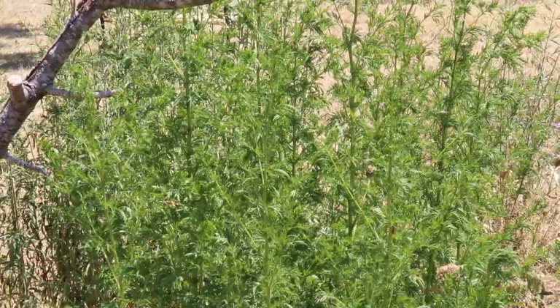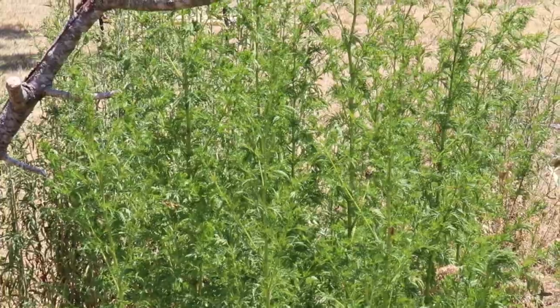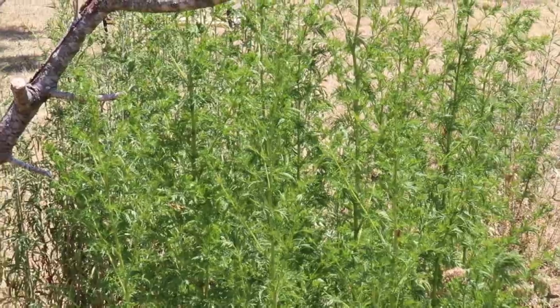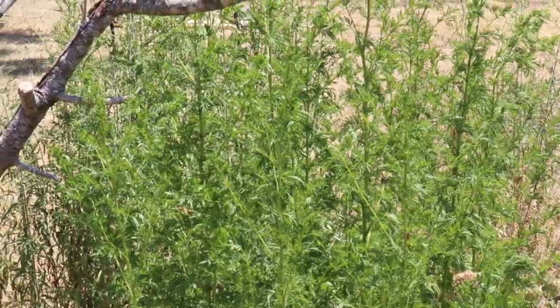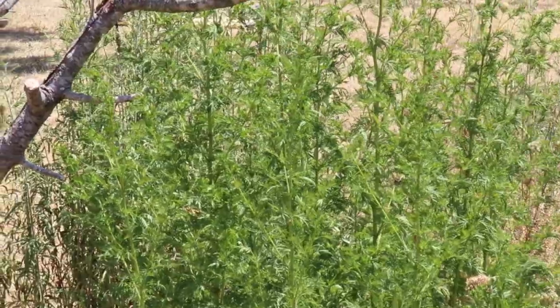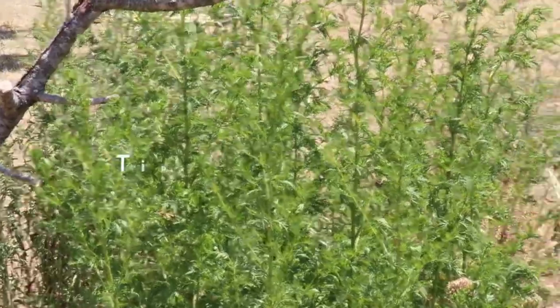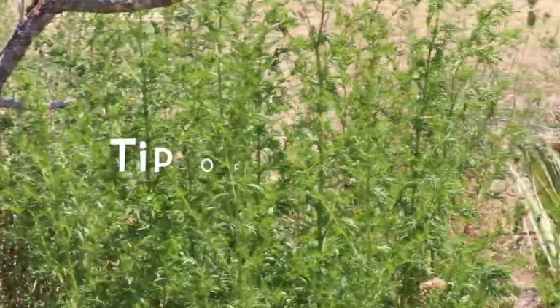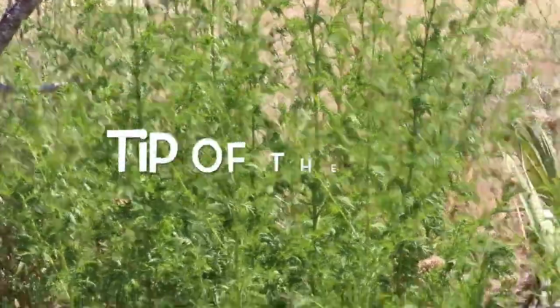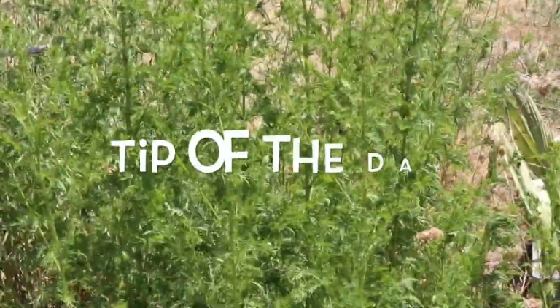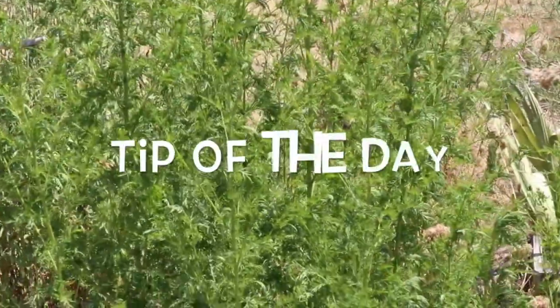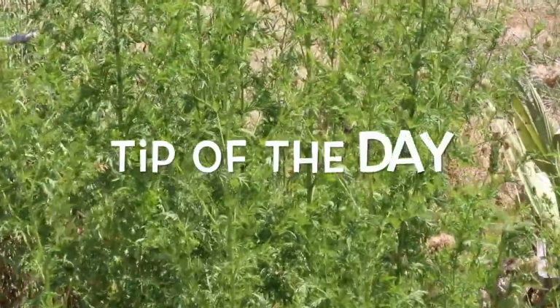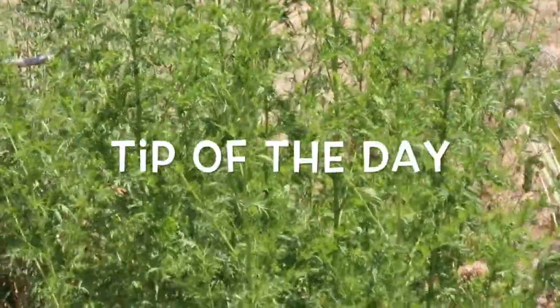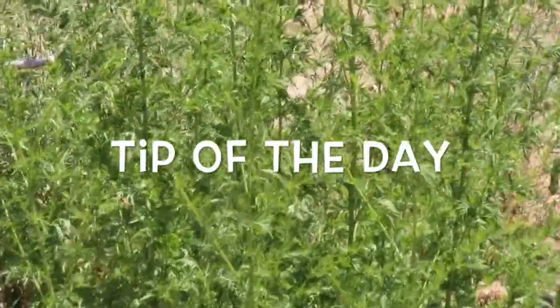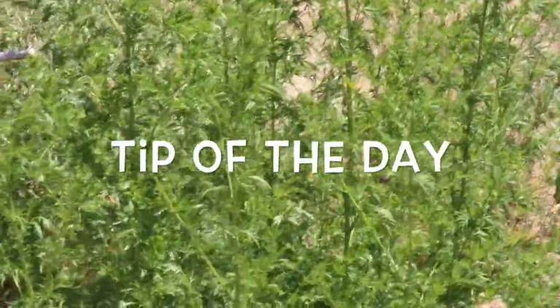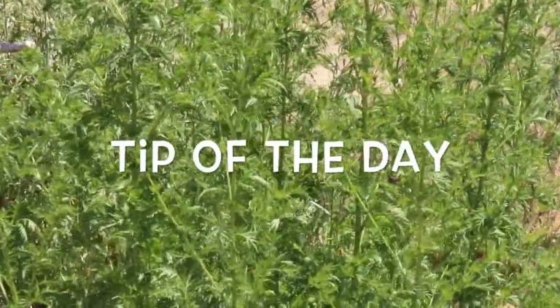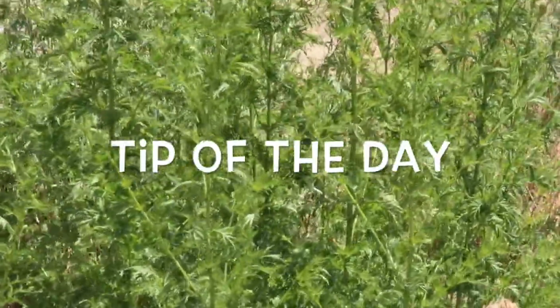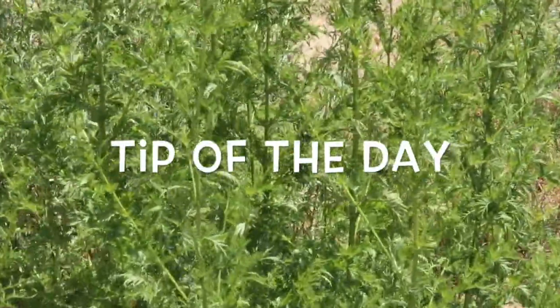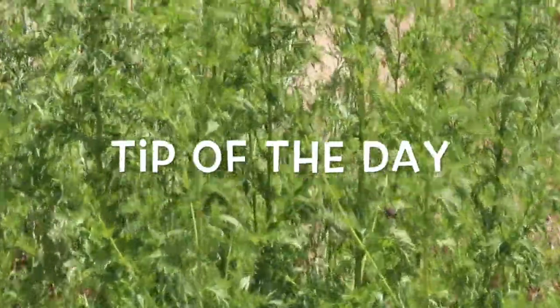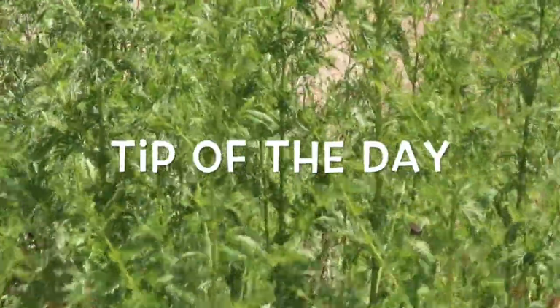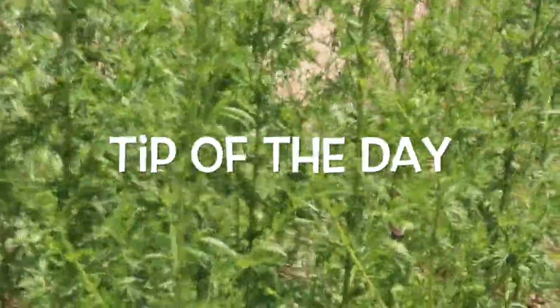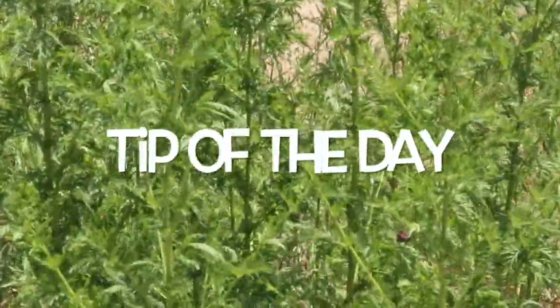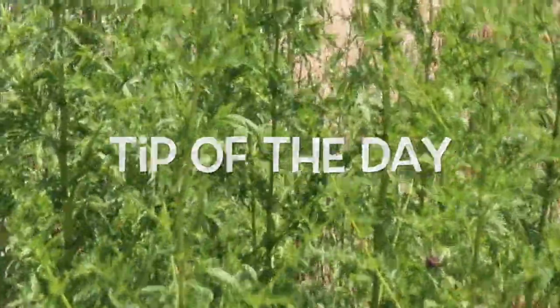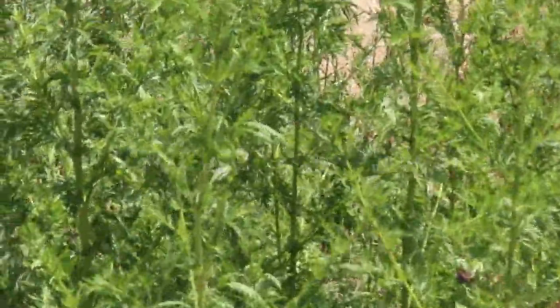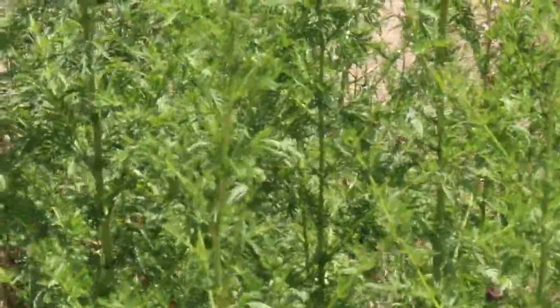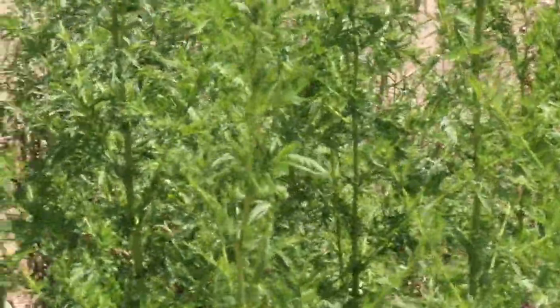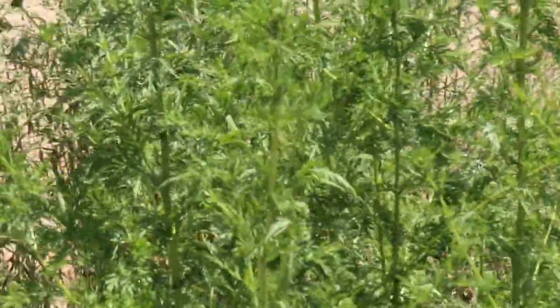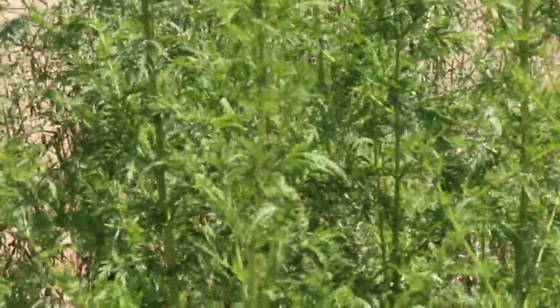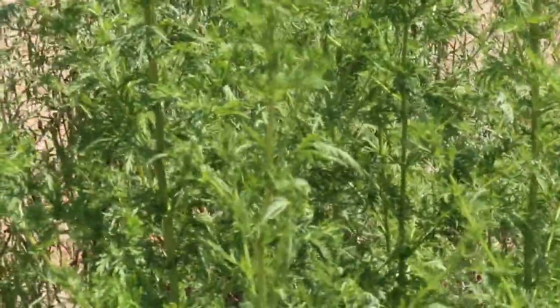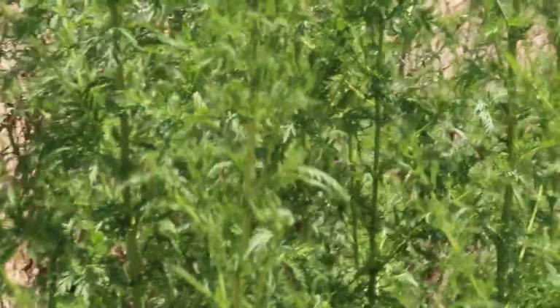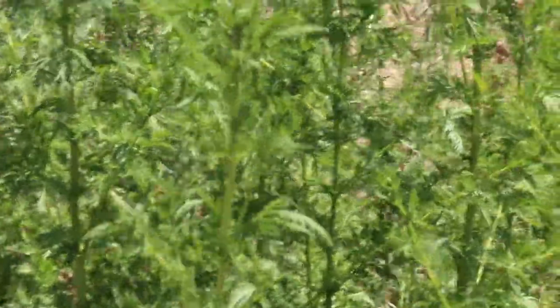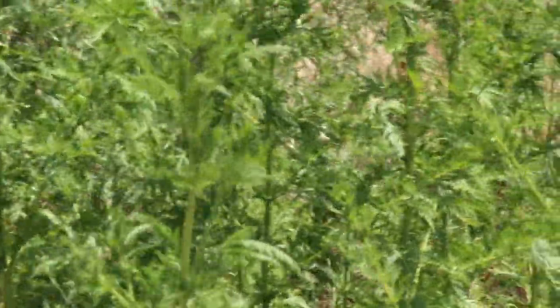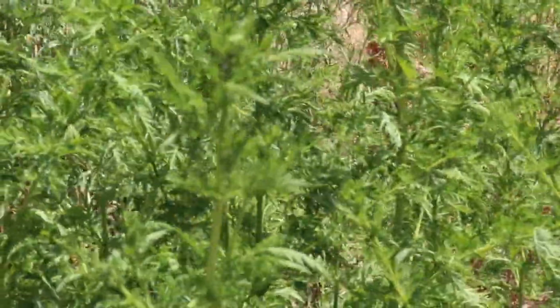This is the Kiefer Earth Center tip of the day. Today we're going to identify artemisia.